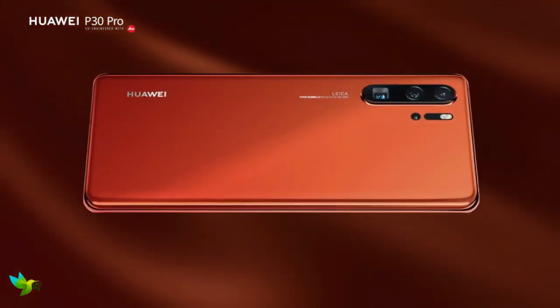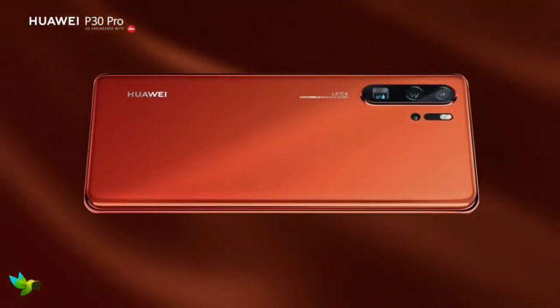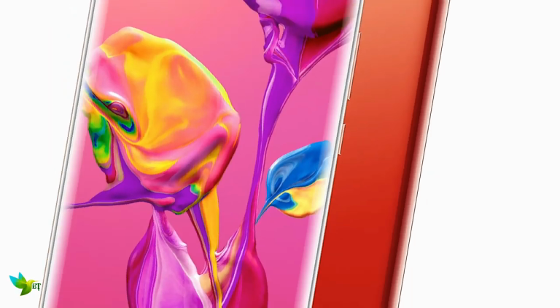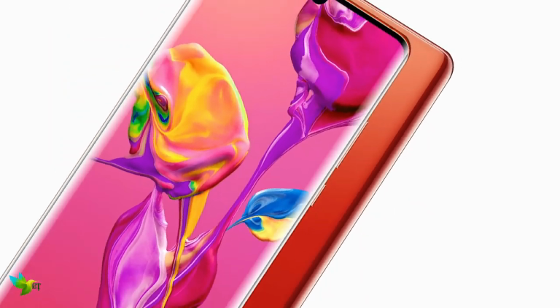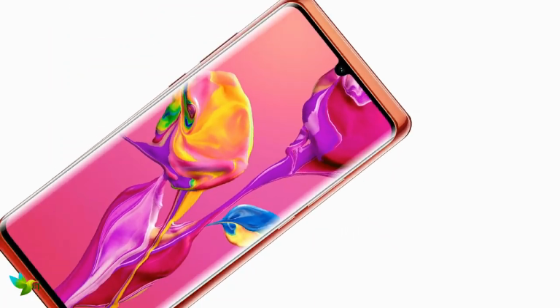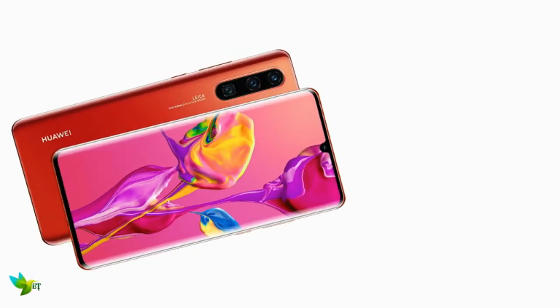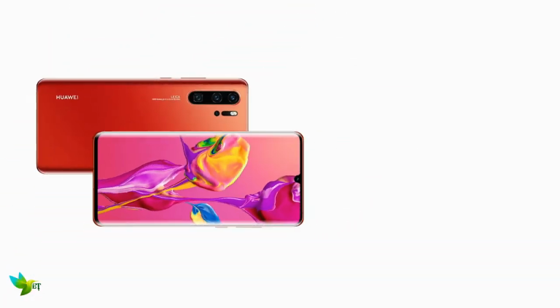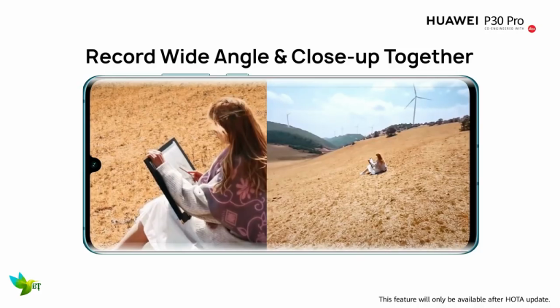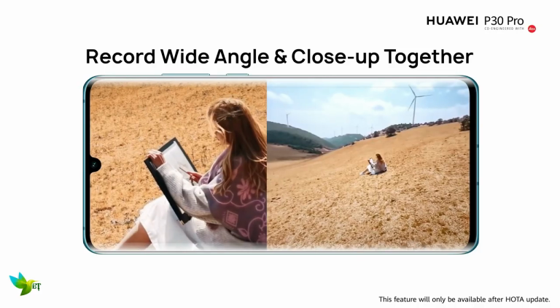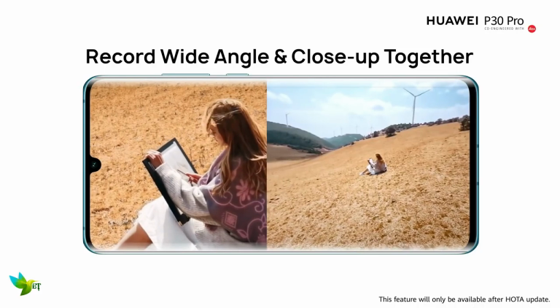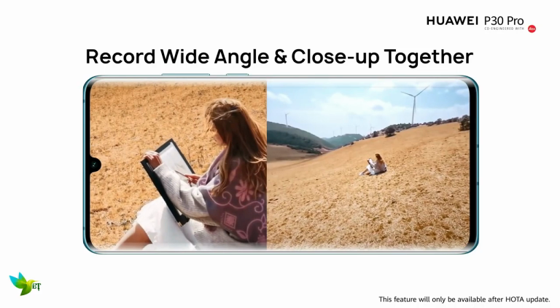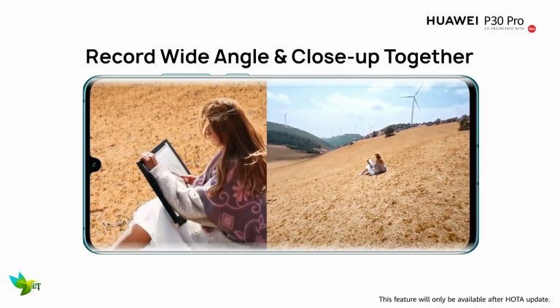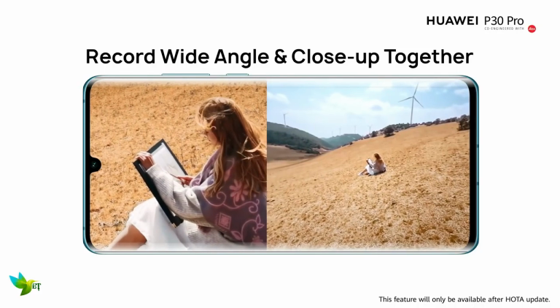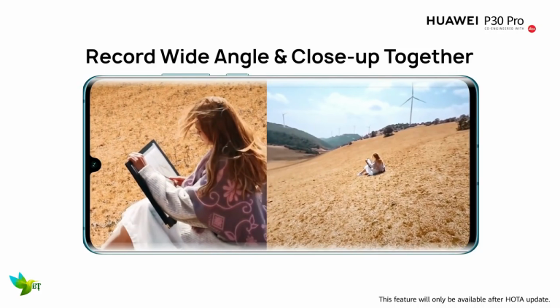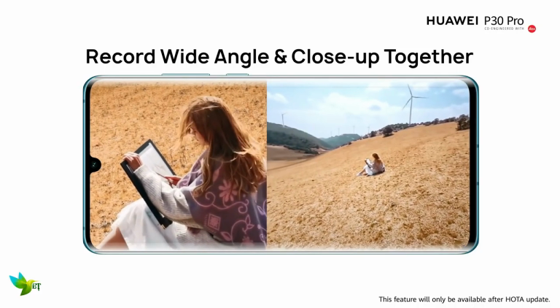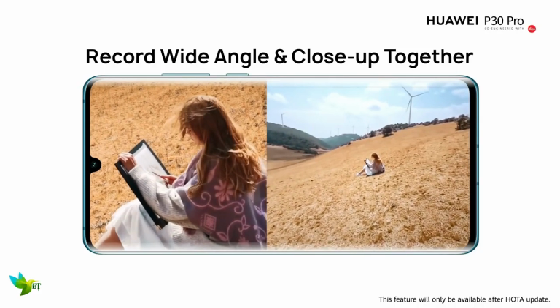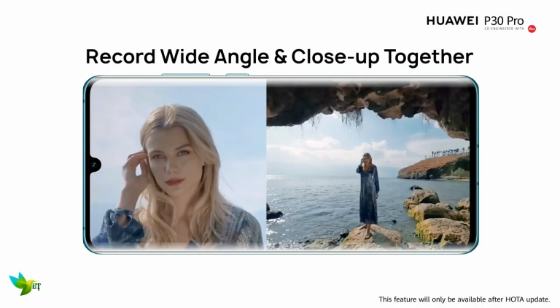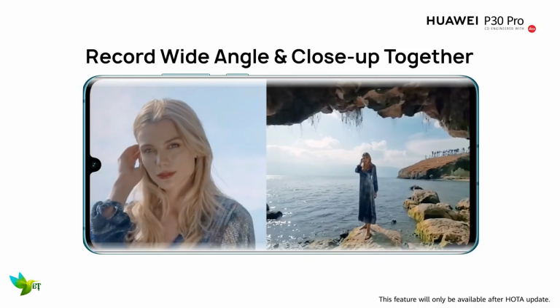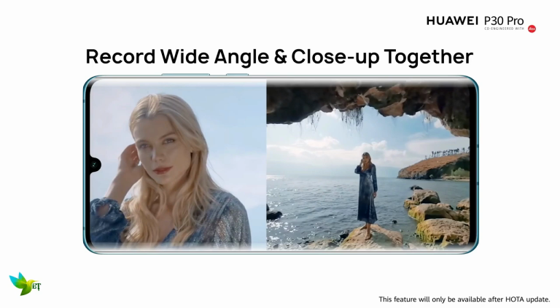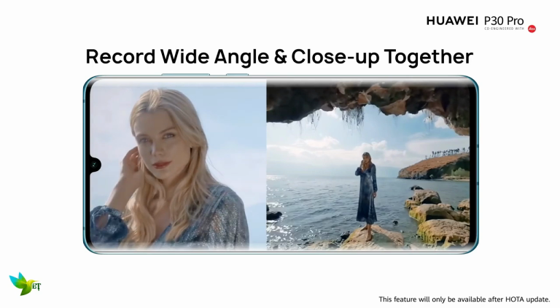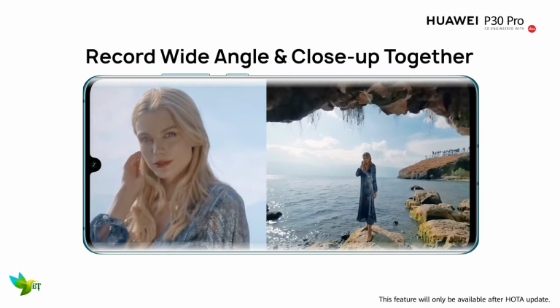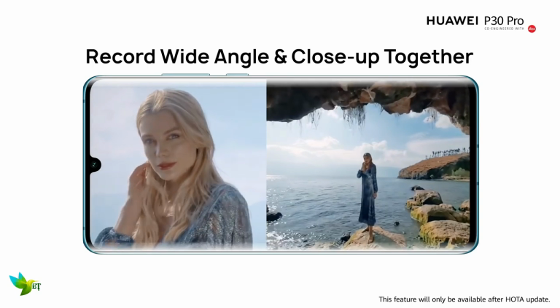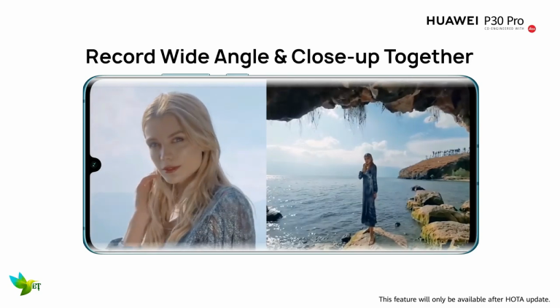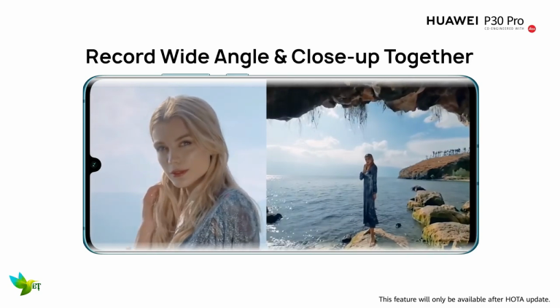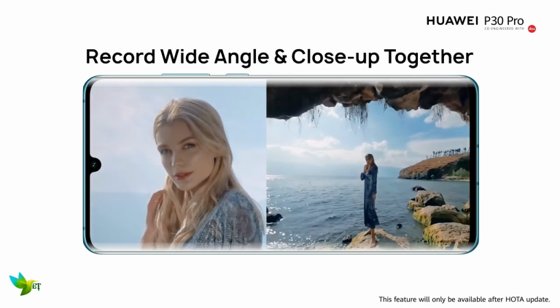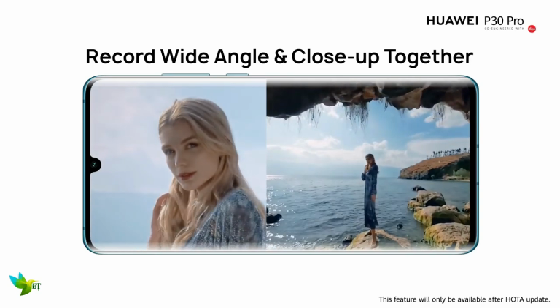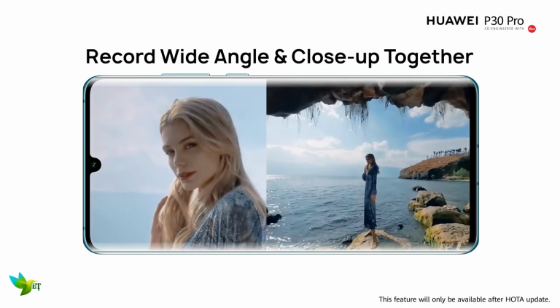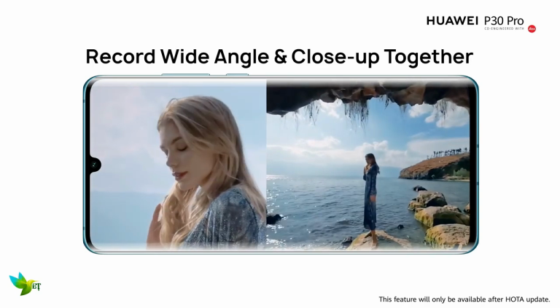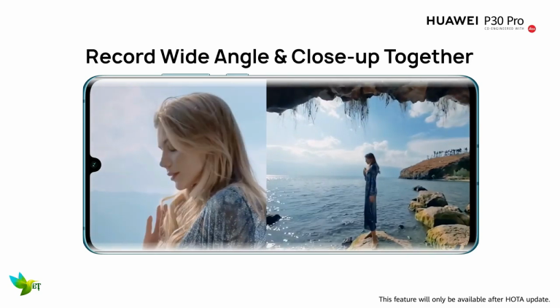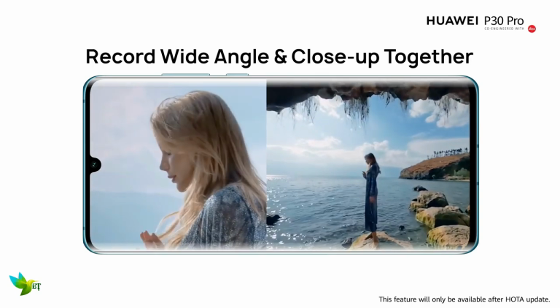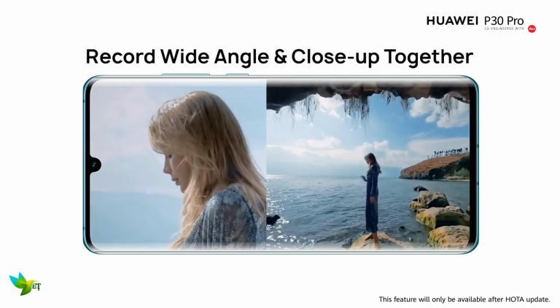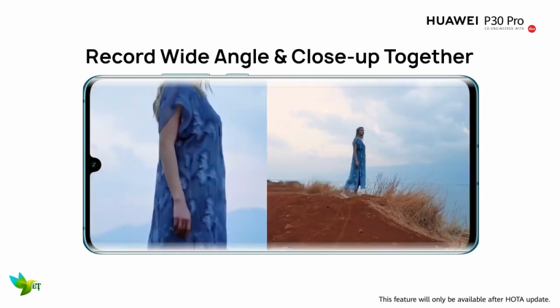There's no worry when it comes to the P30 Pro potentially running out of juice. The battery life here is excellent.